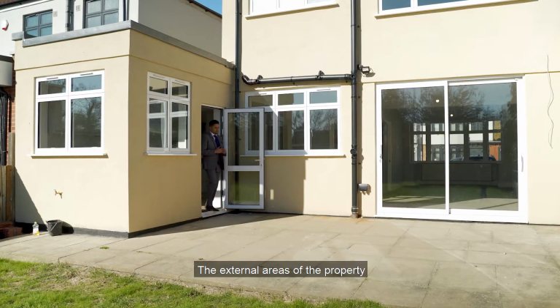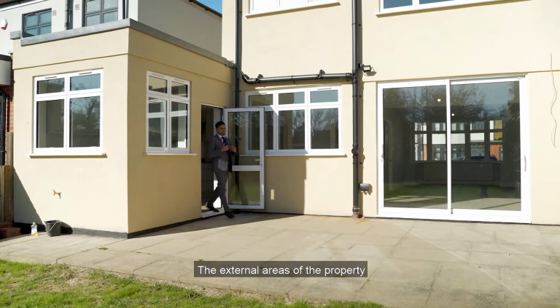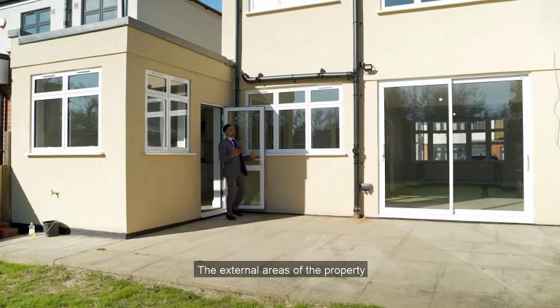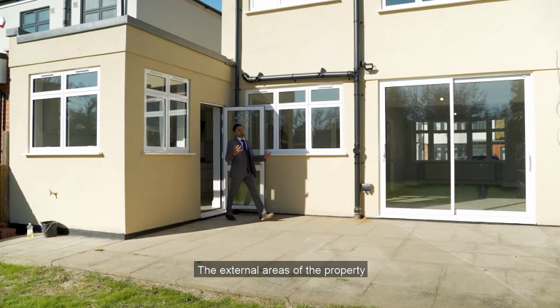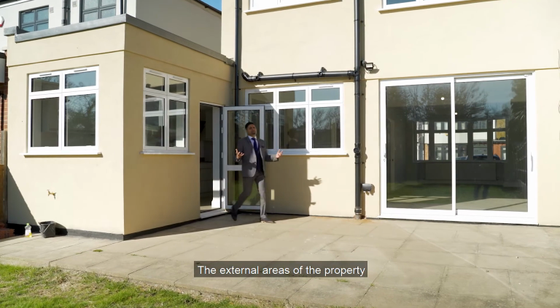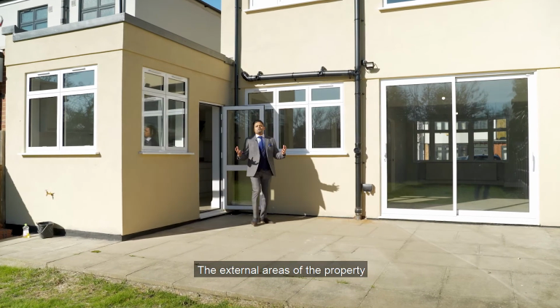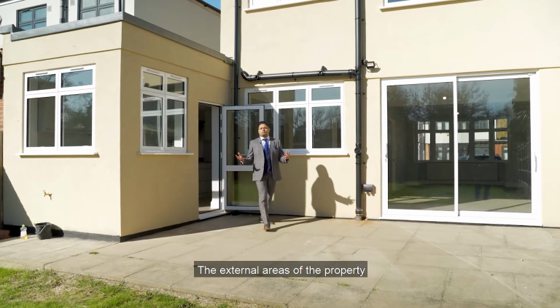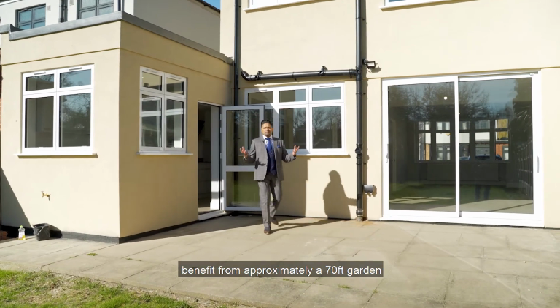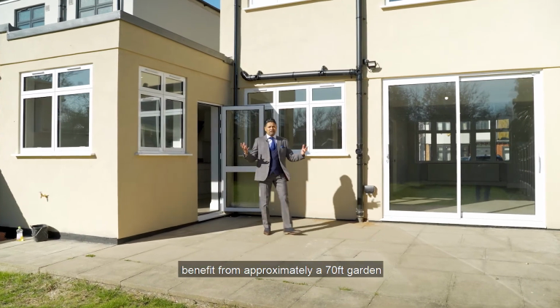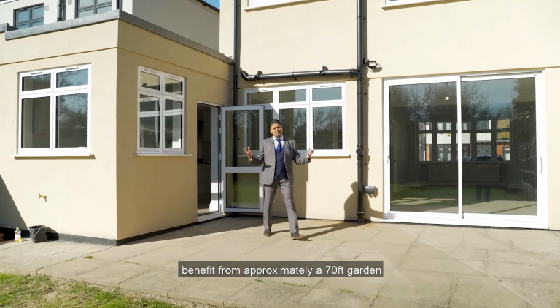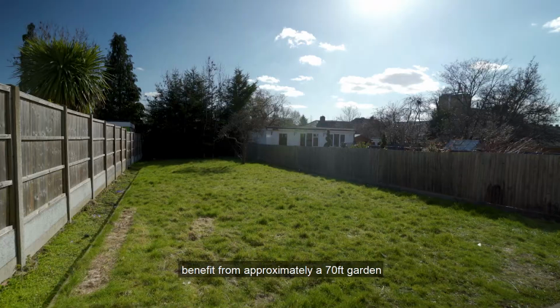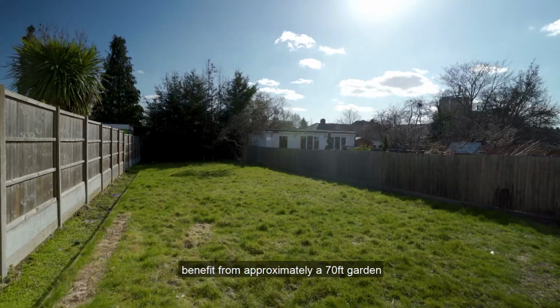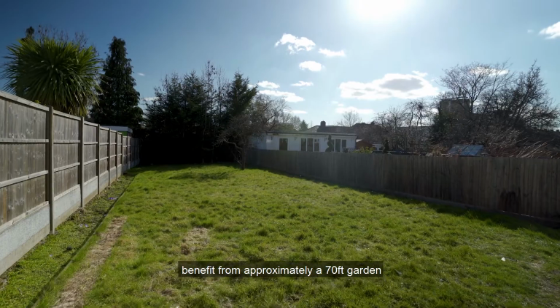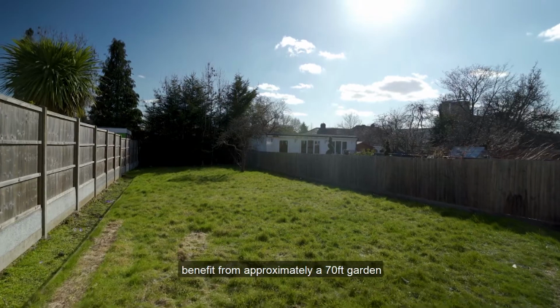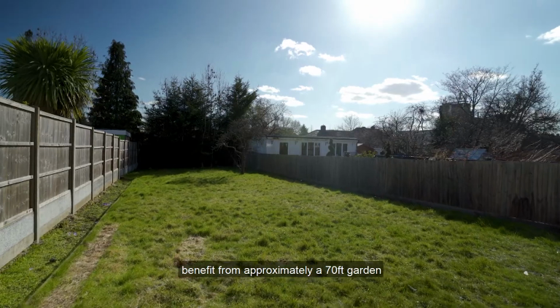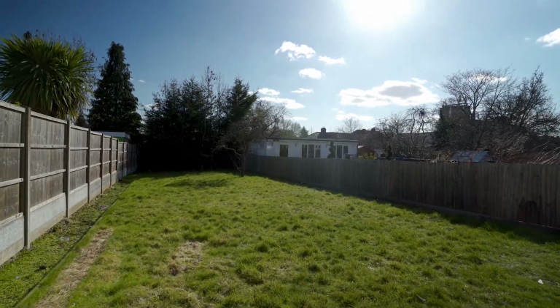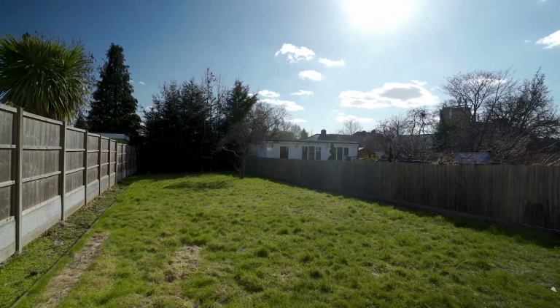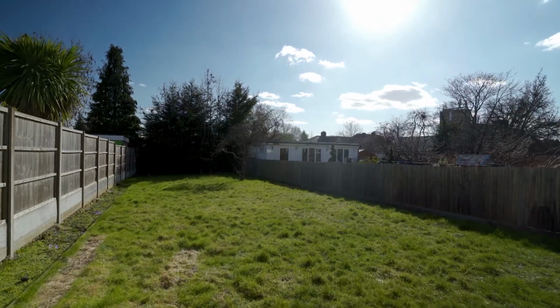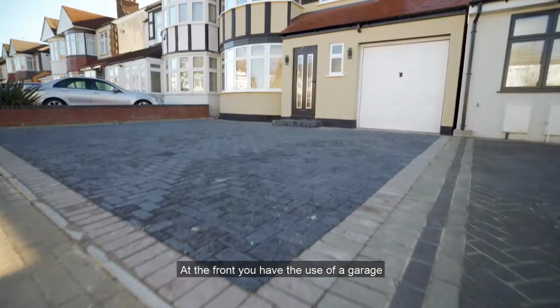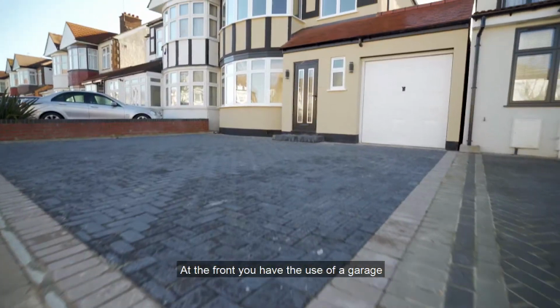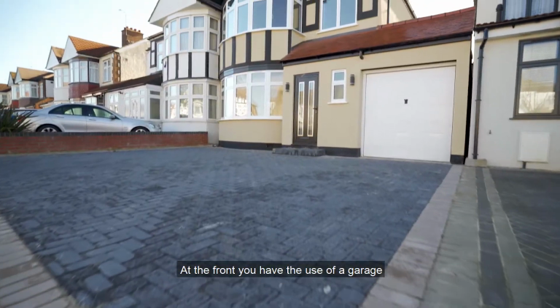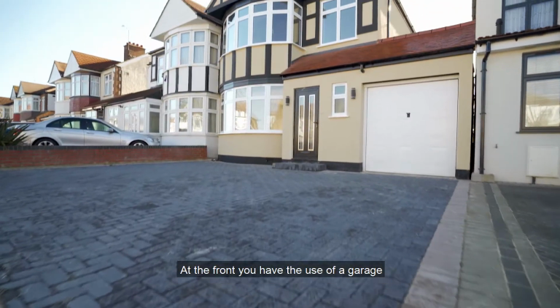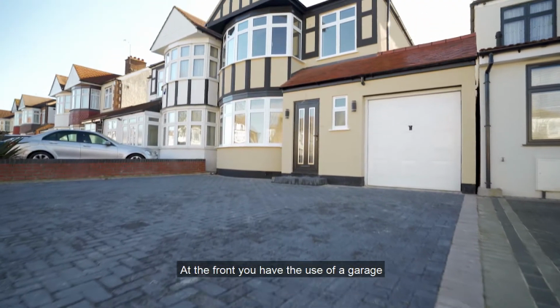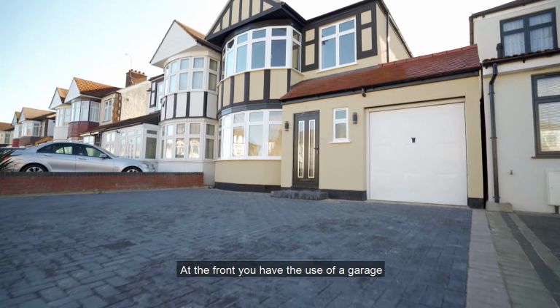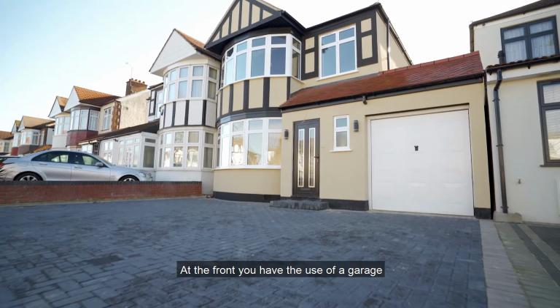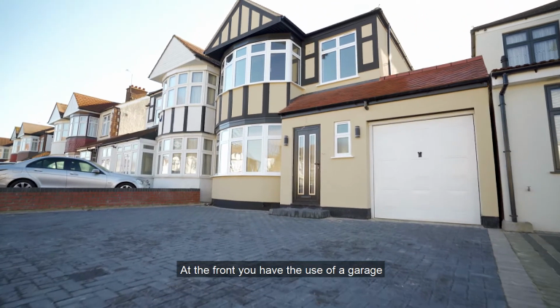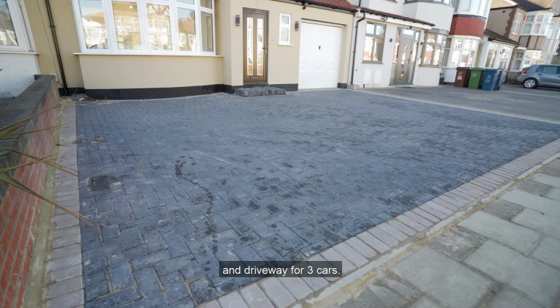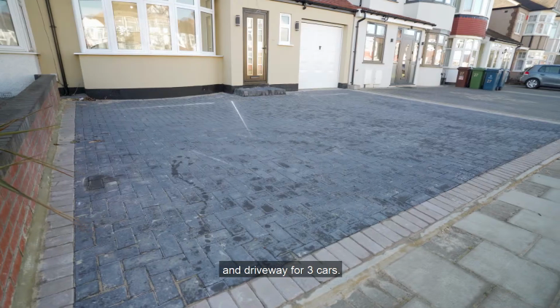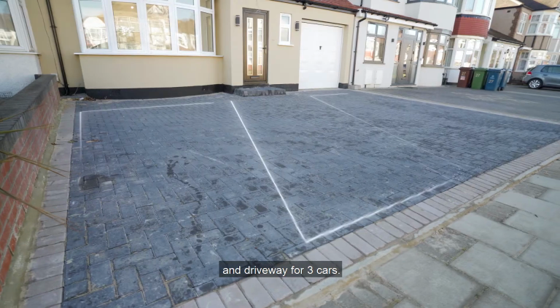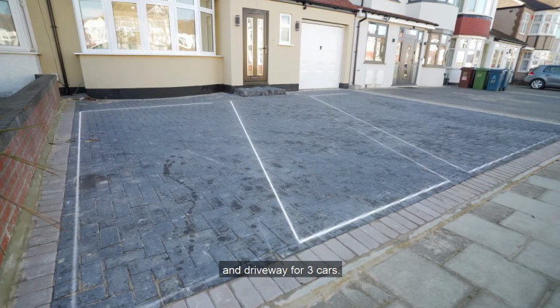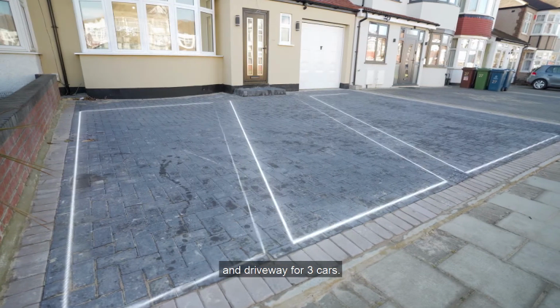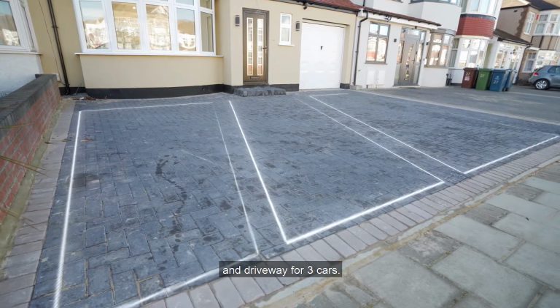The external areas of the property benefit from a 70-foot garden. At the front you have the use of a garage and driveway for three cars.